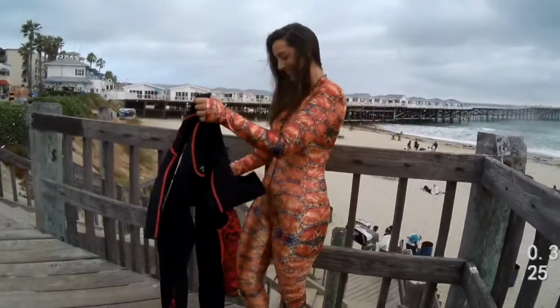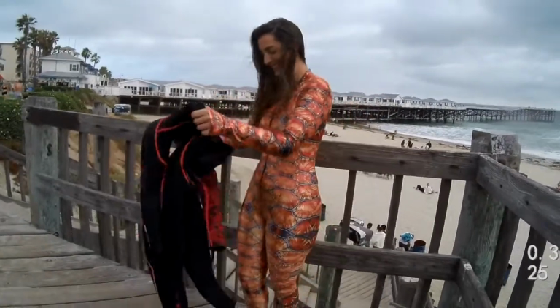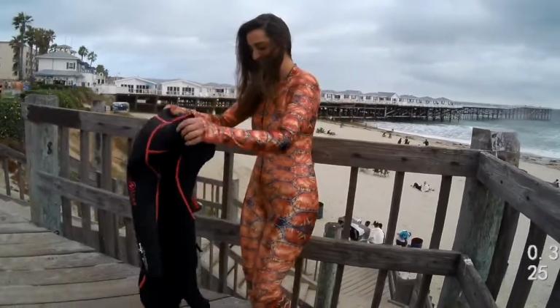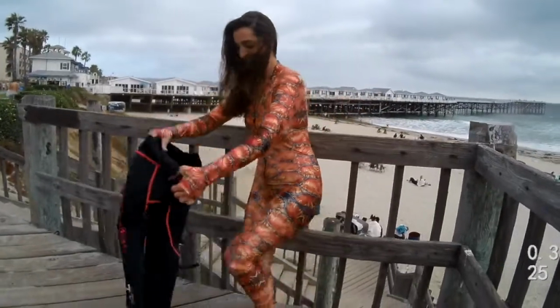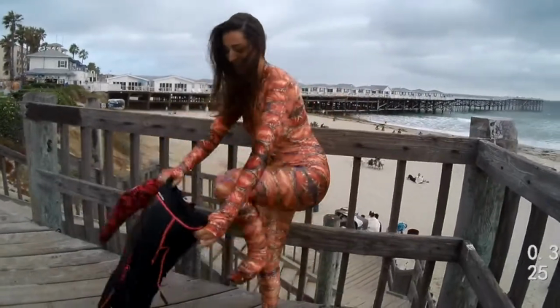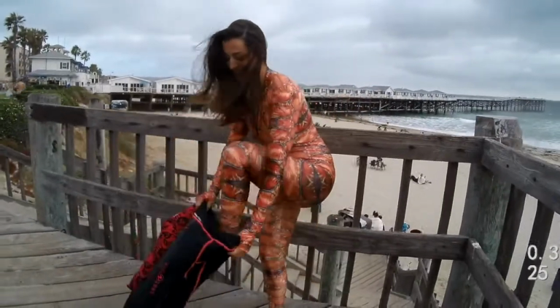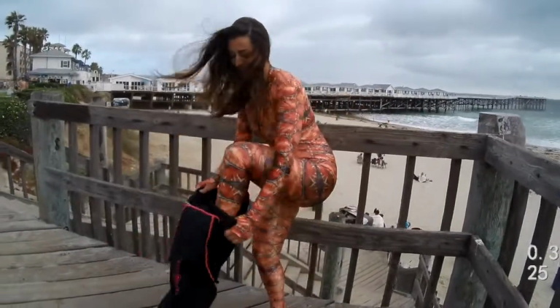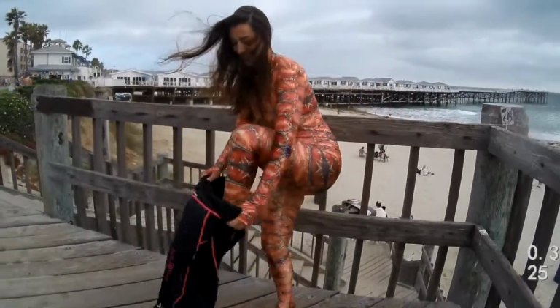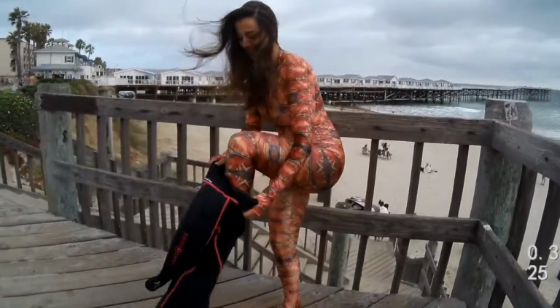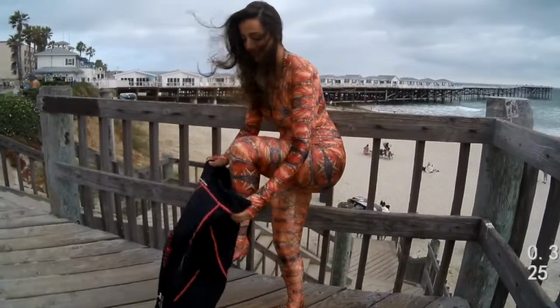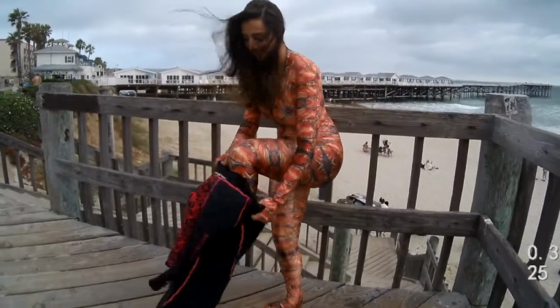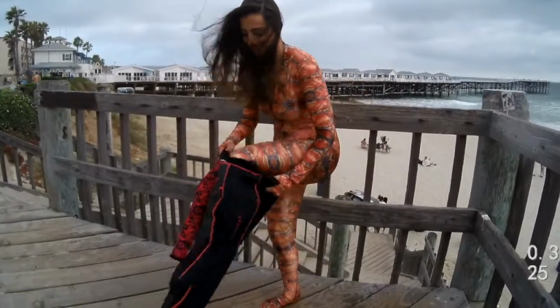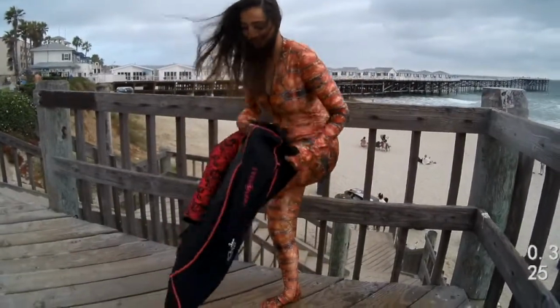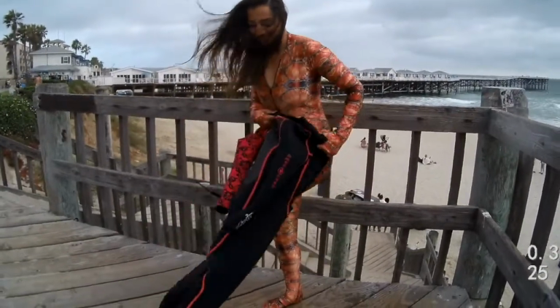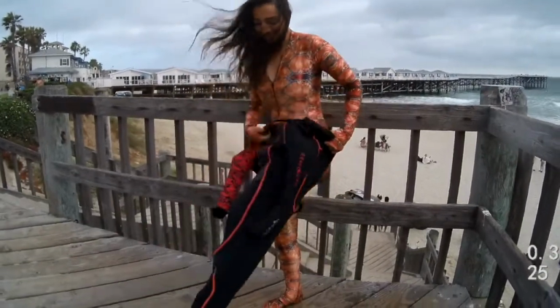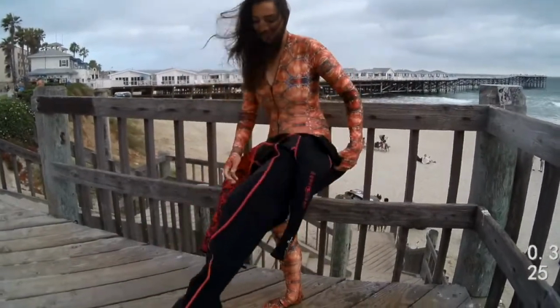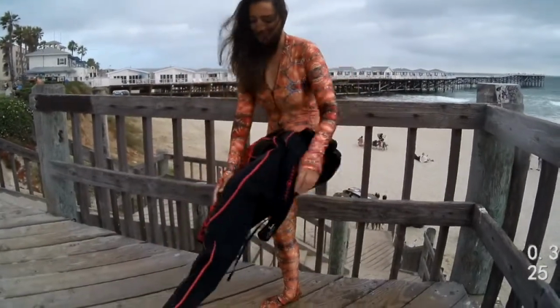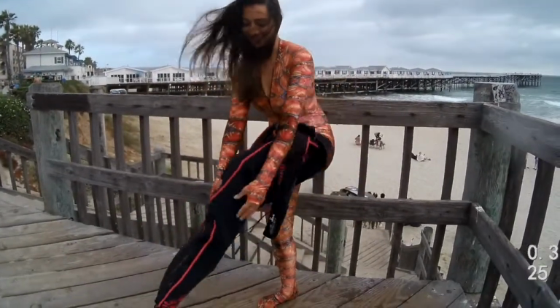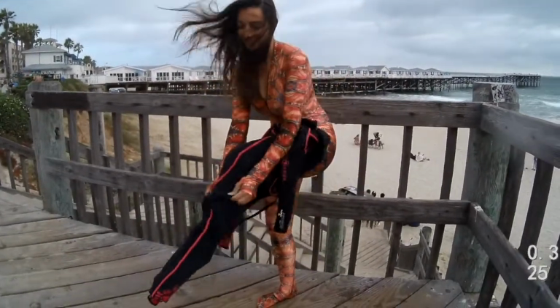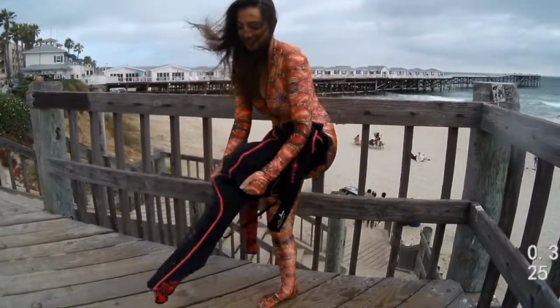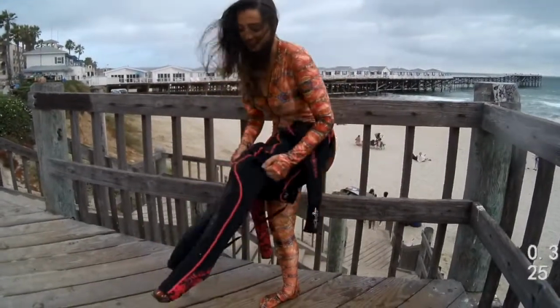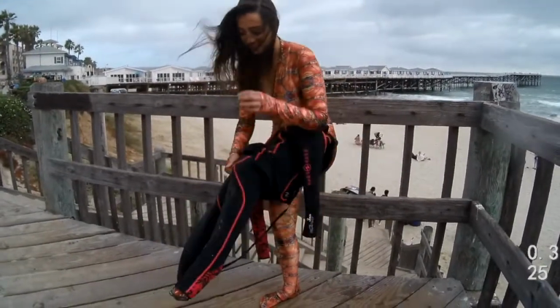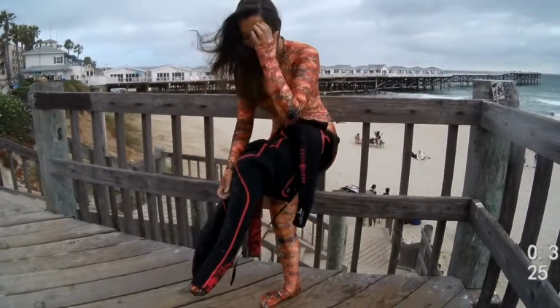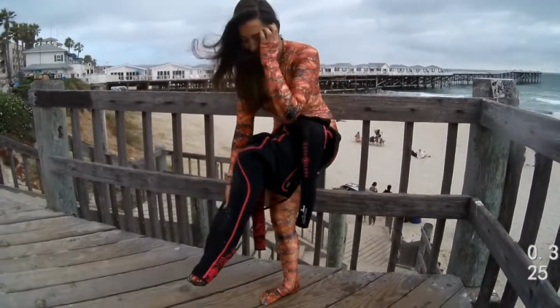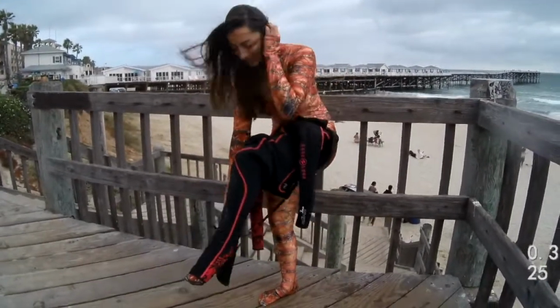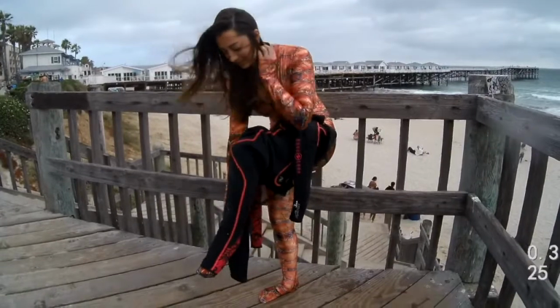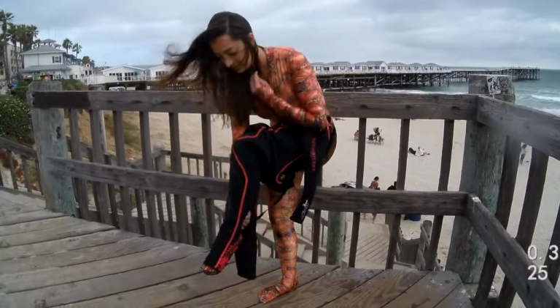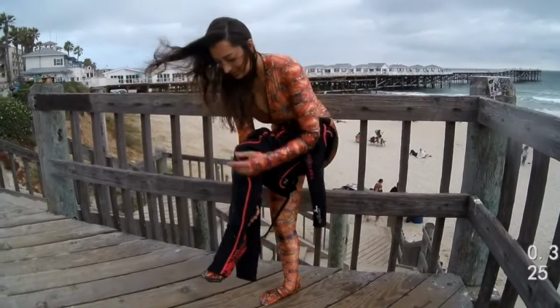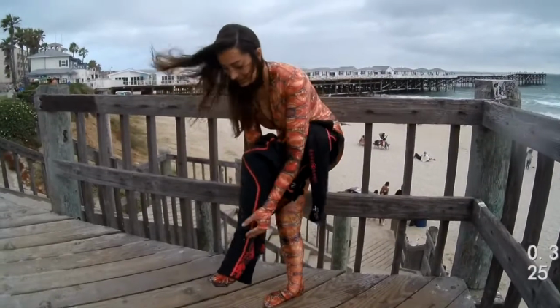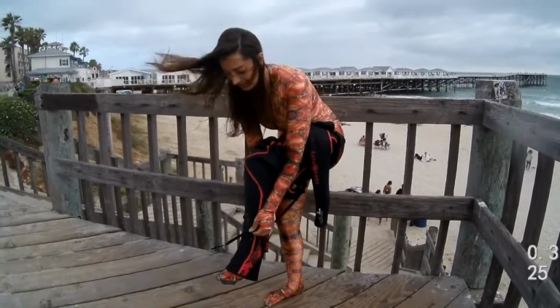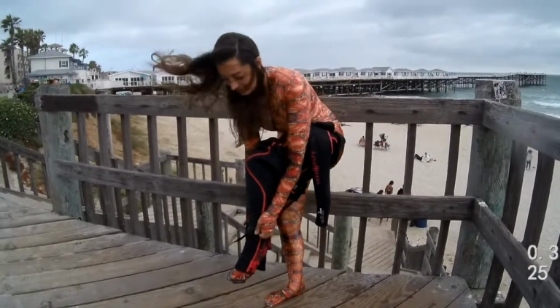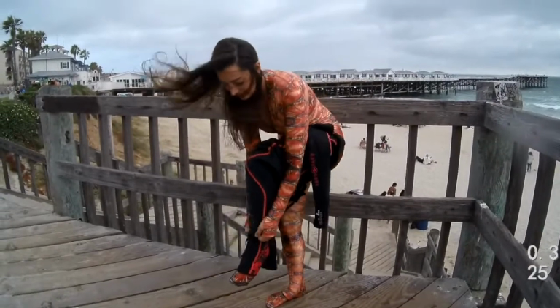Look beautiful, feel beautiful, be beautiful. We're Slip-Ins.